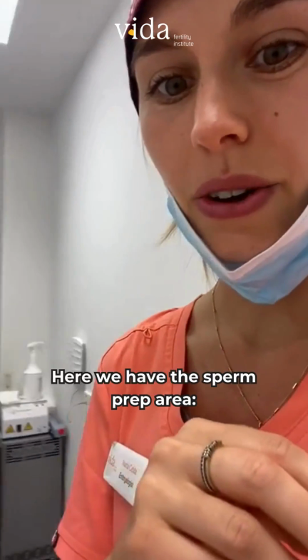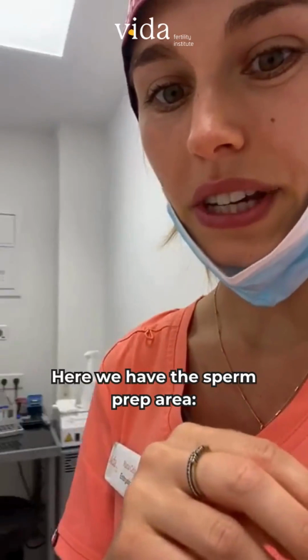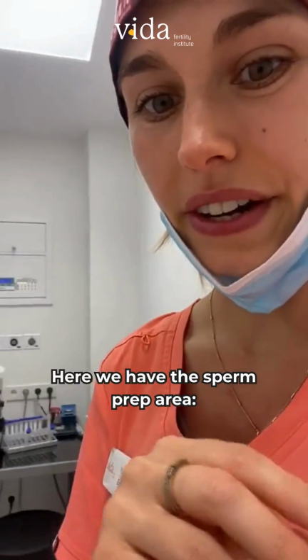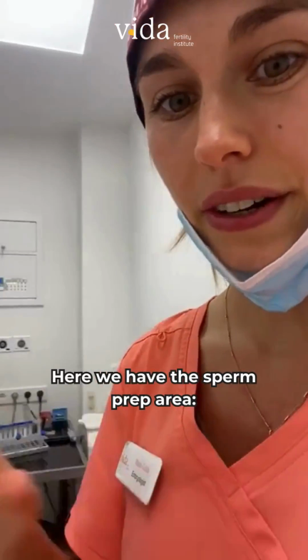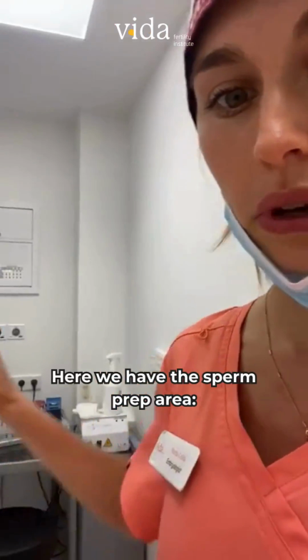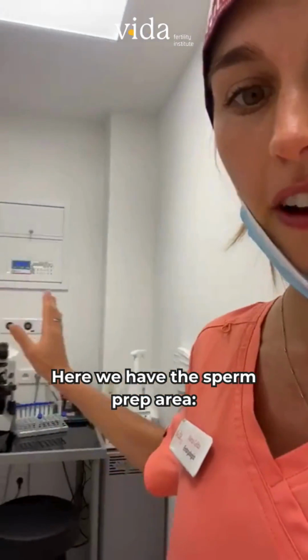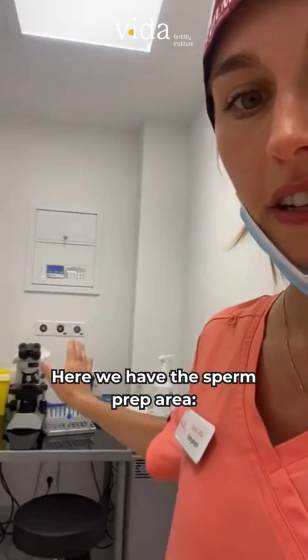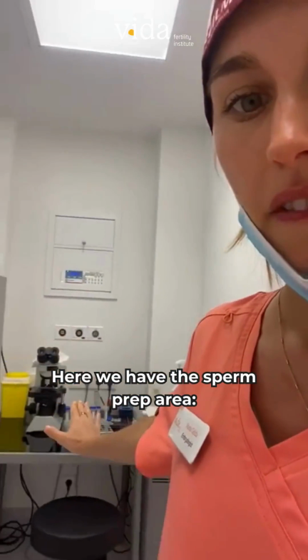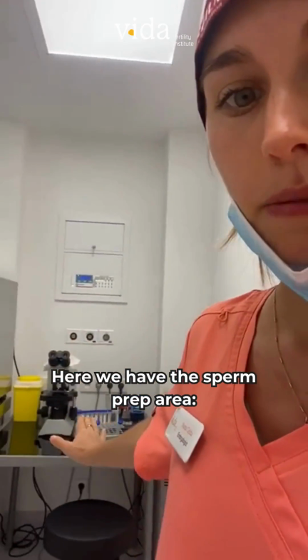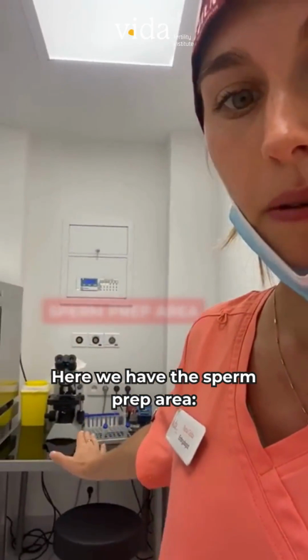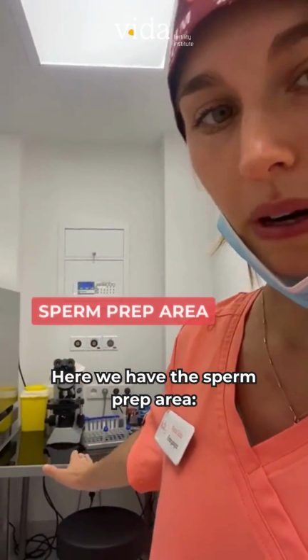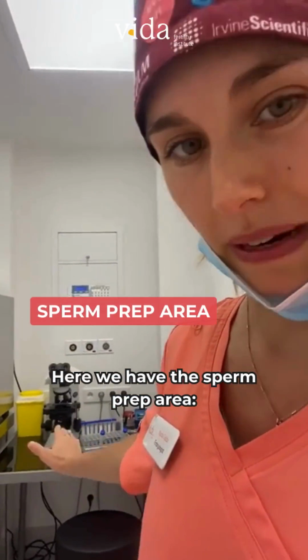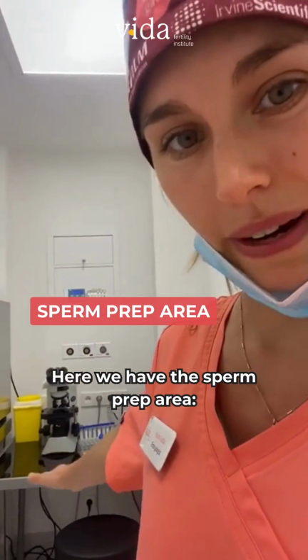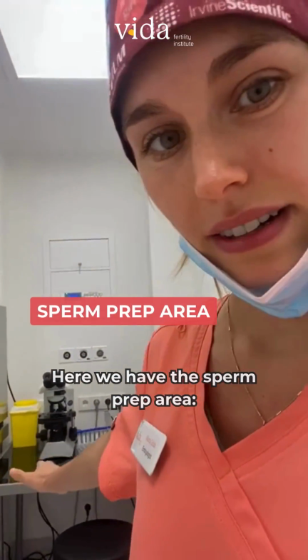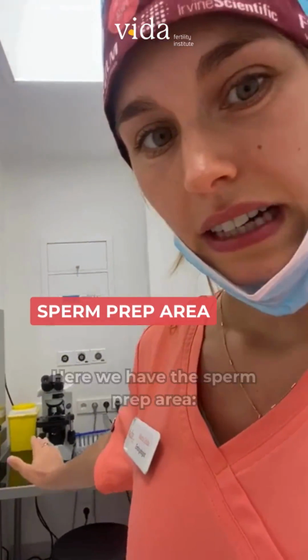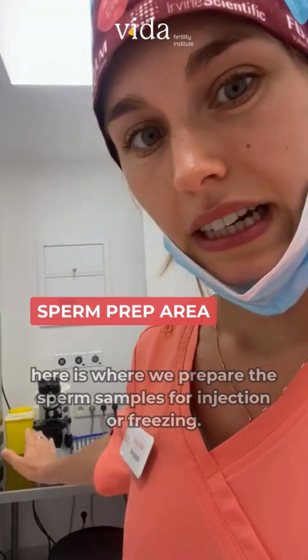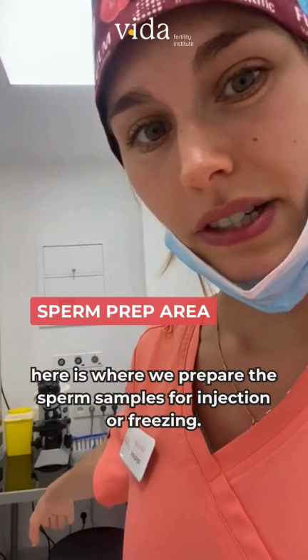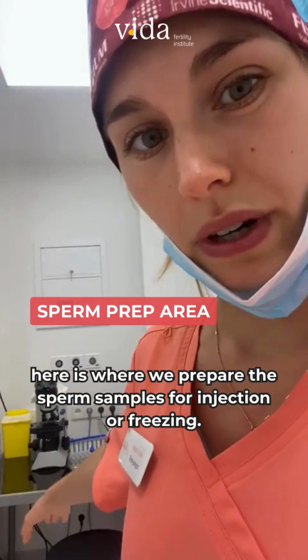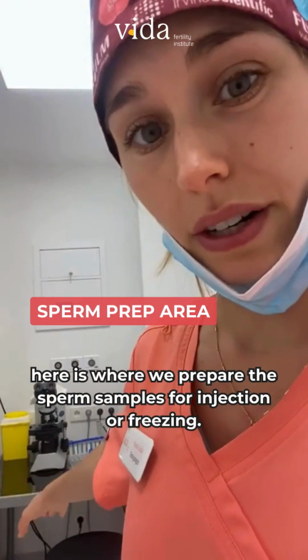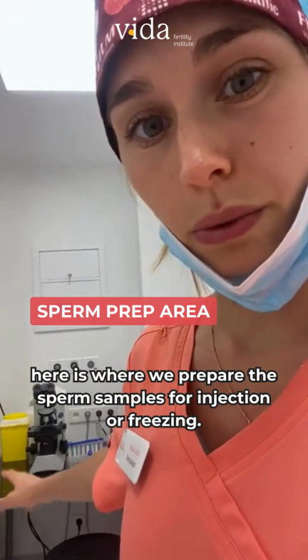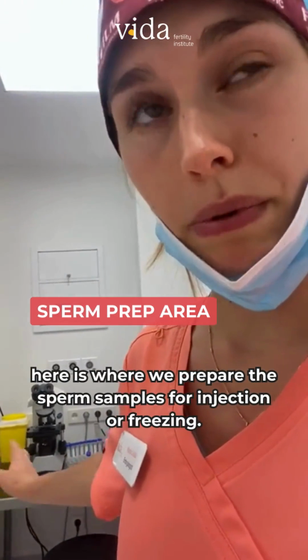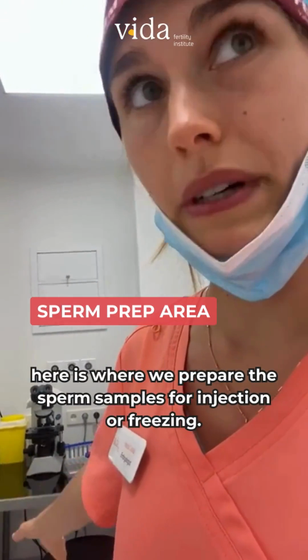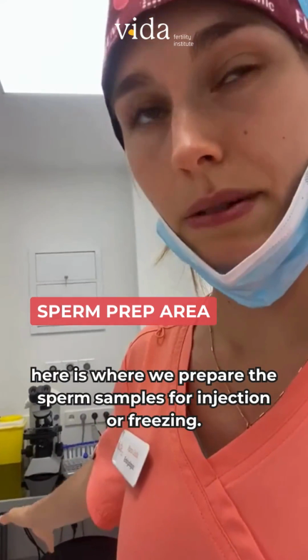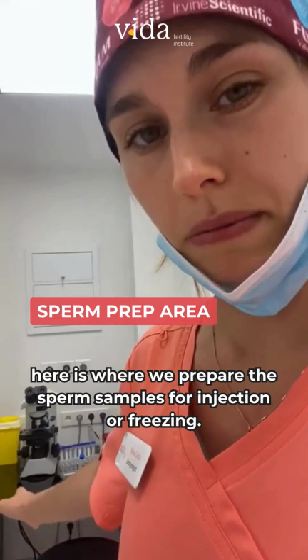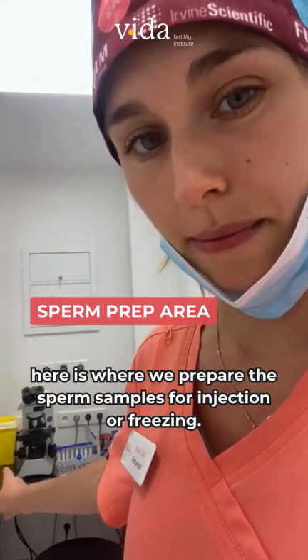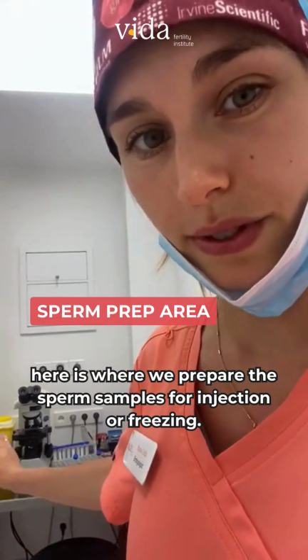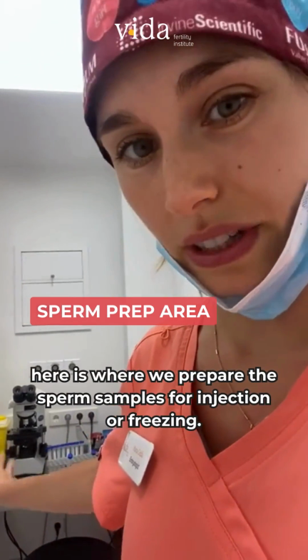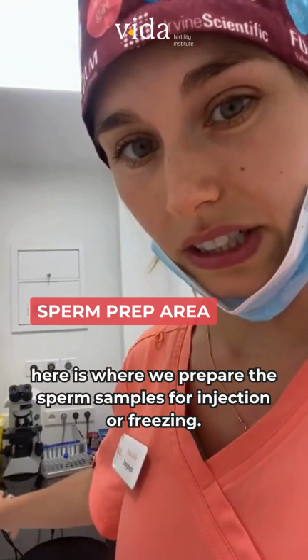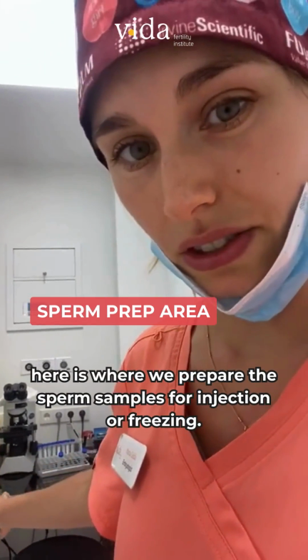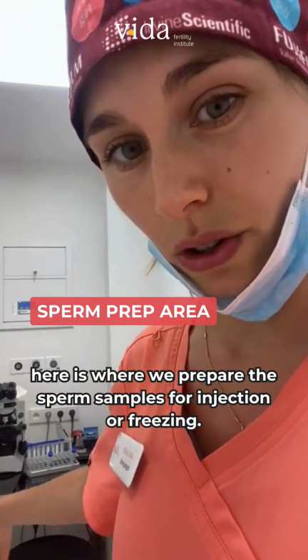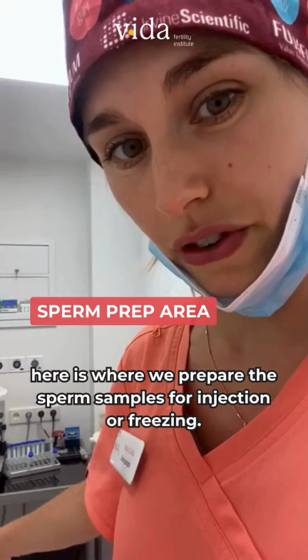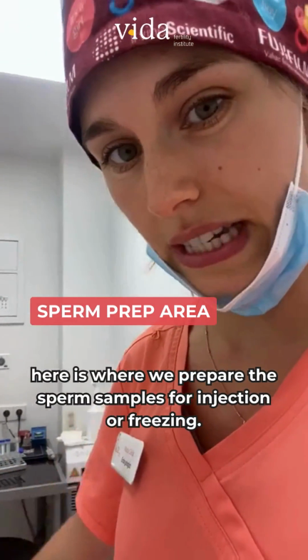Here we have the sperm prep area. This is where we prepare the sperm samples for insemination or freezing.